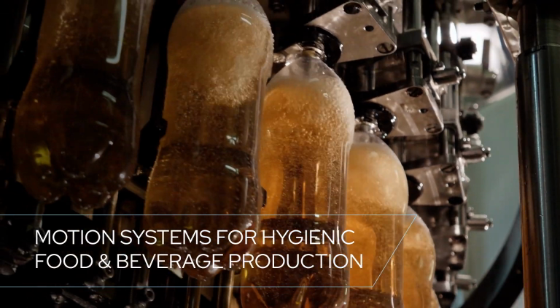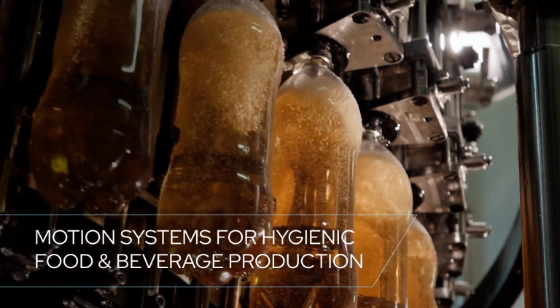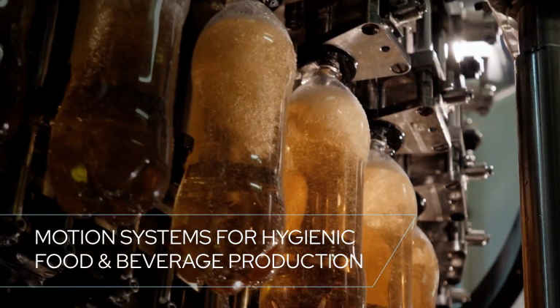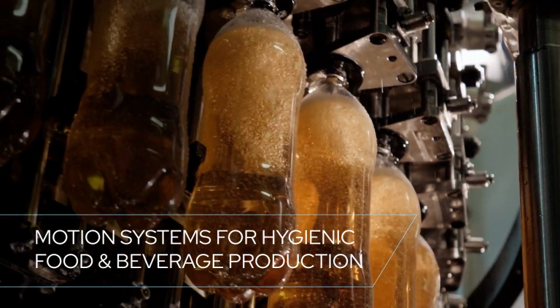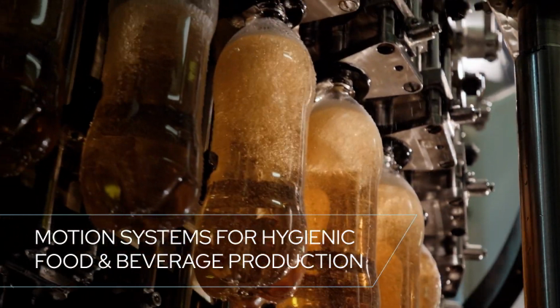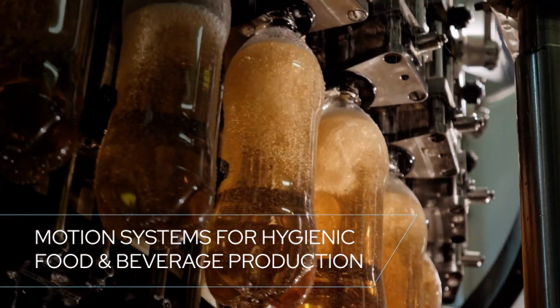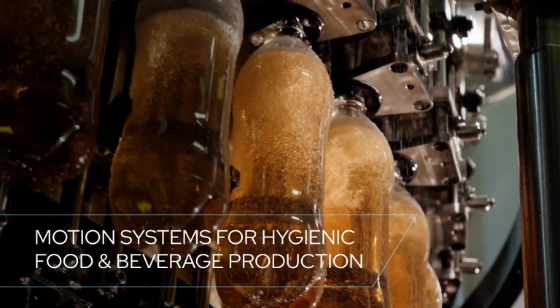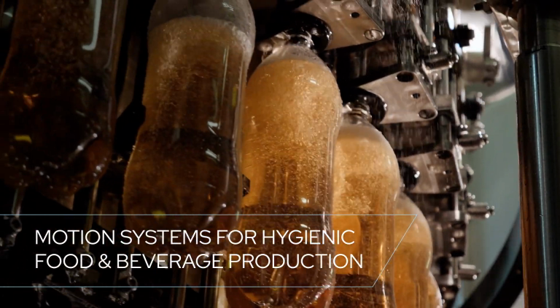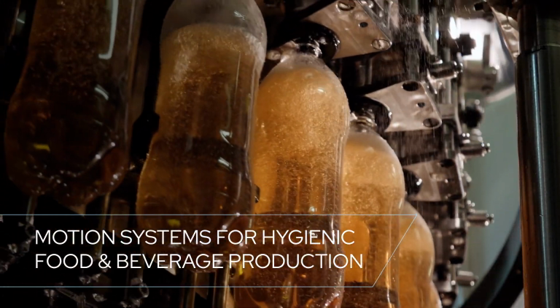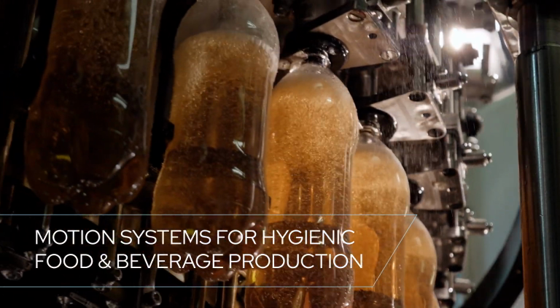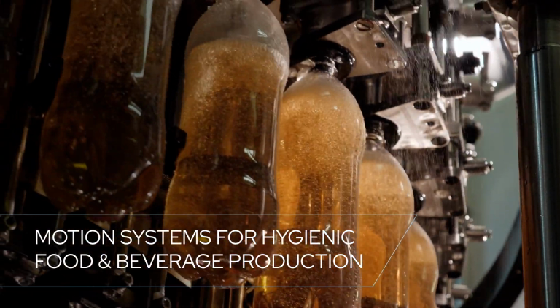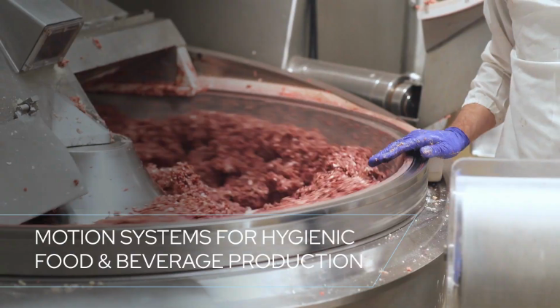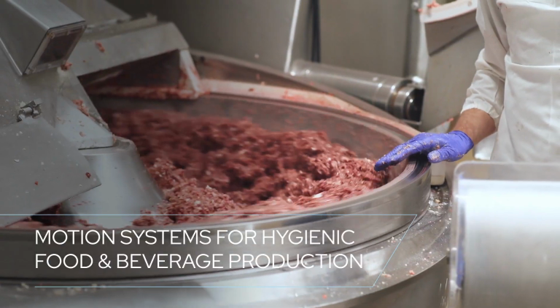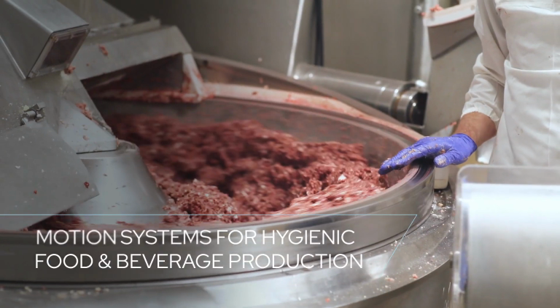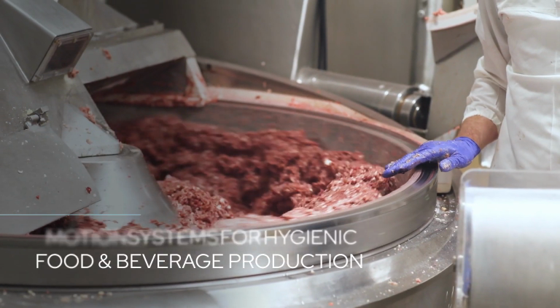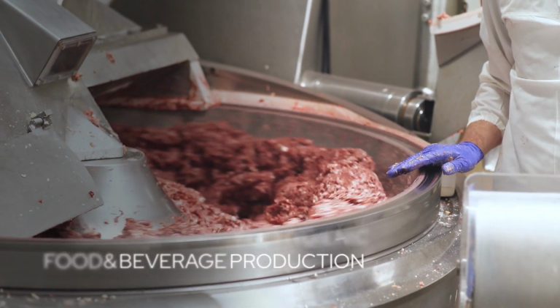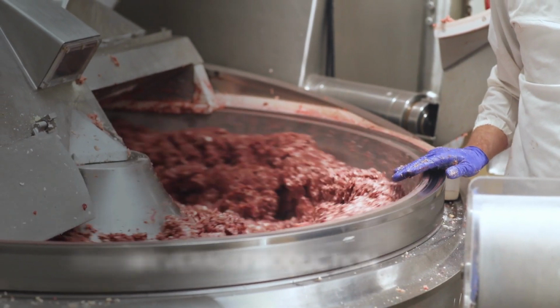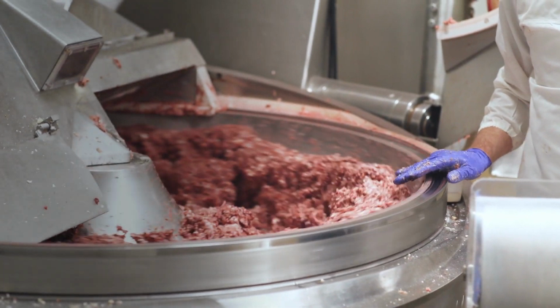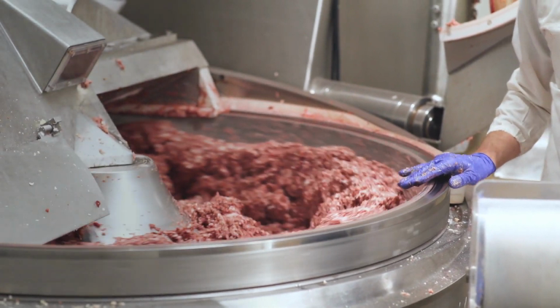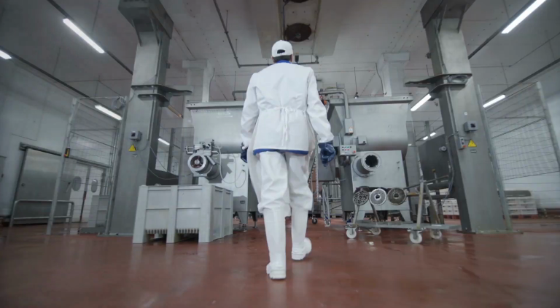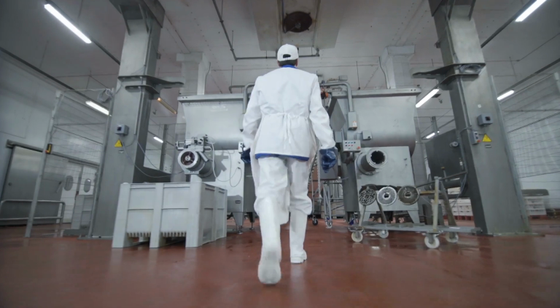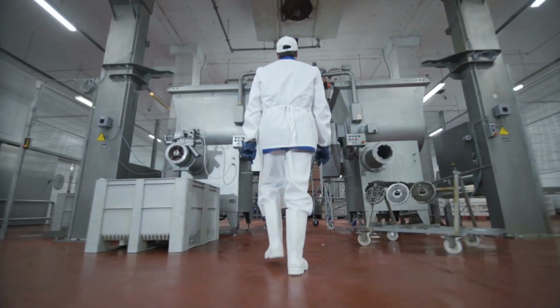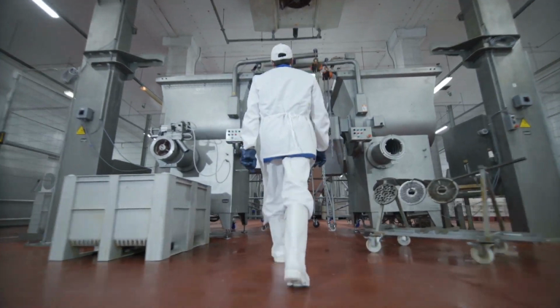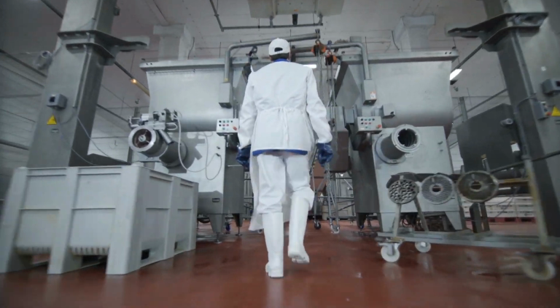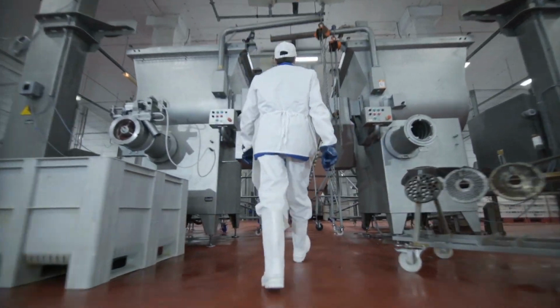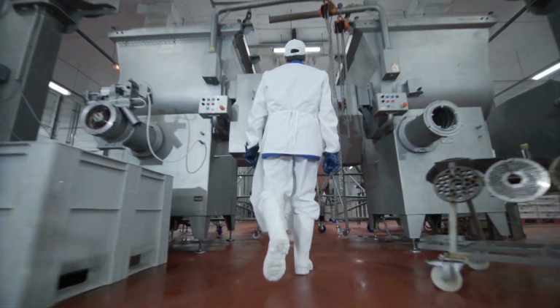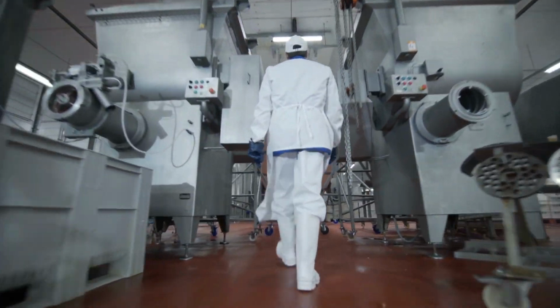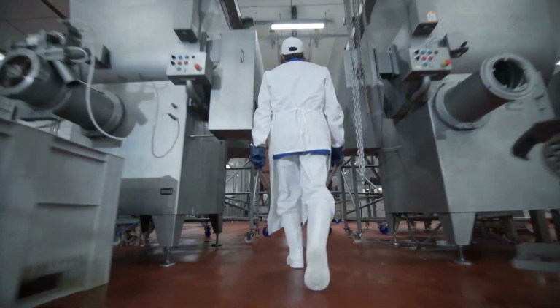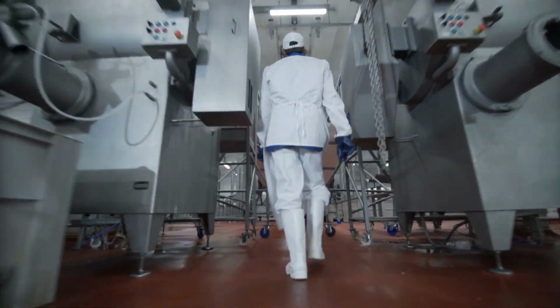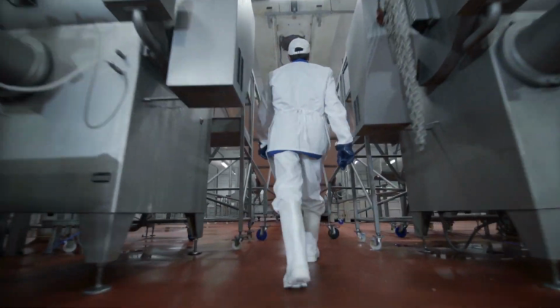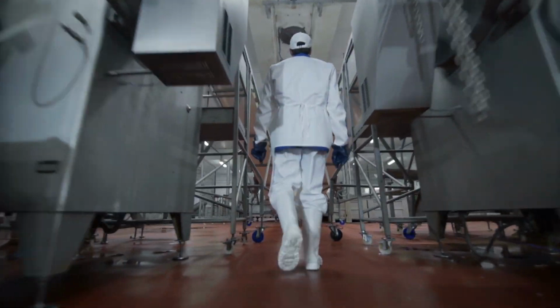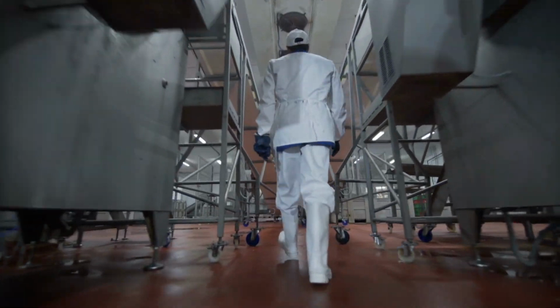Regulations require cleanliness. Consumers expect safety. The need for hygienic food and beverage production has never been greater.